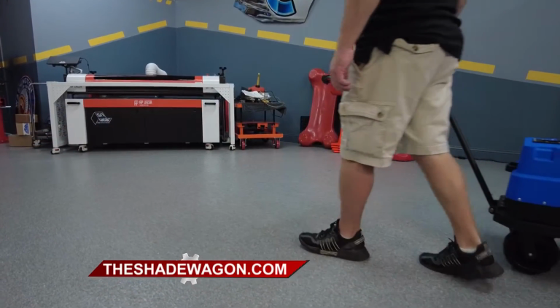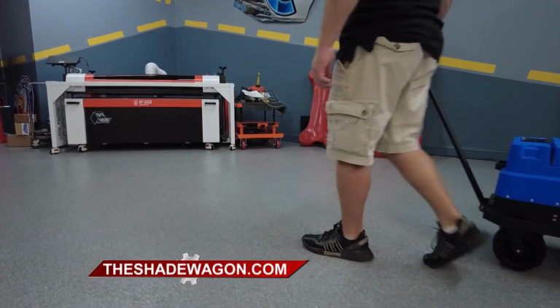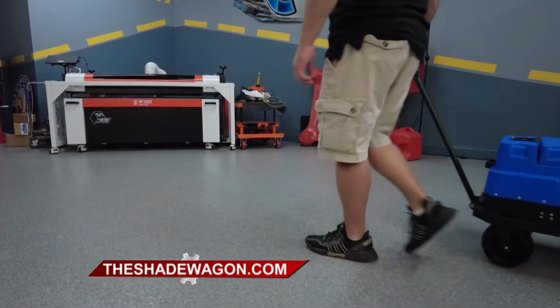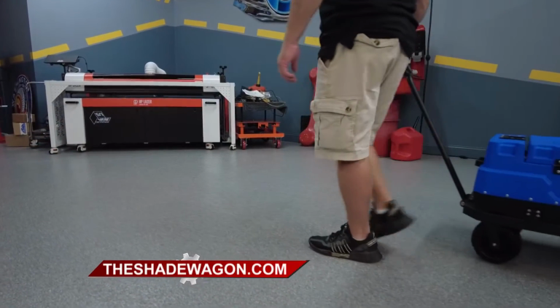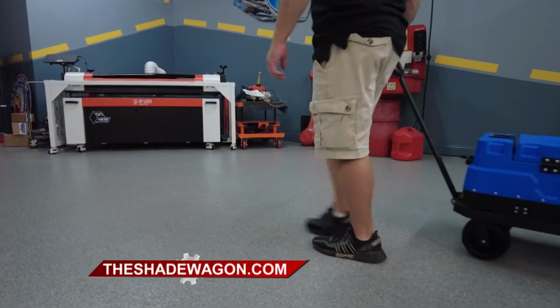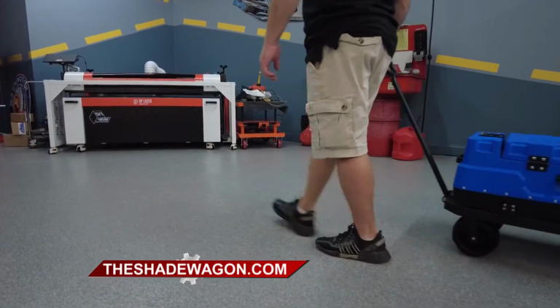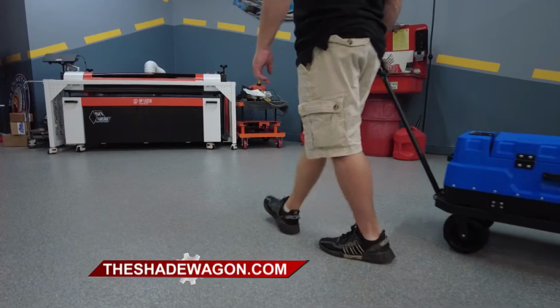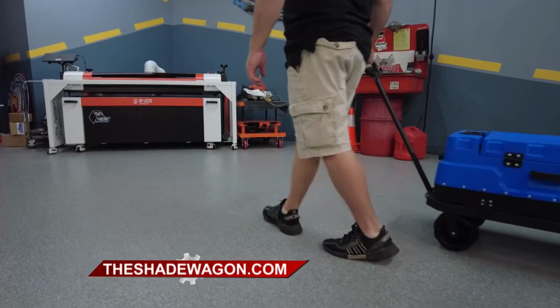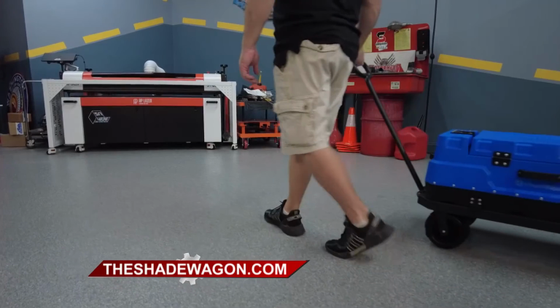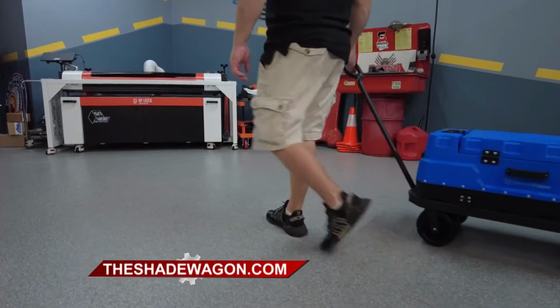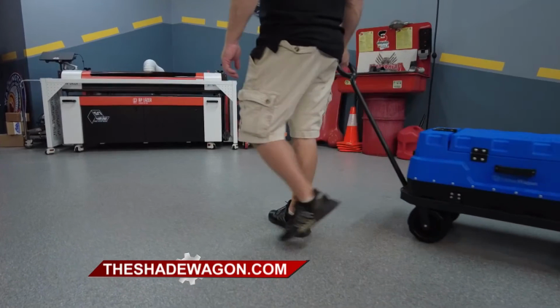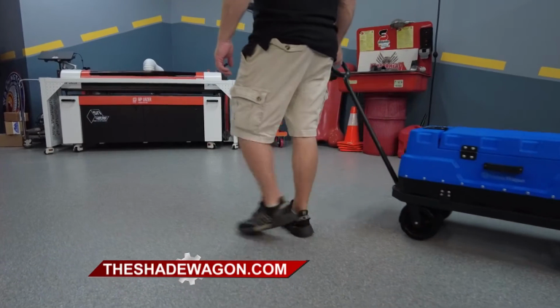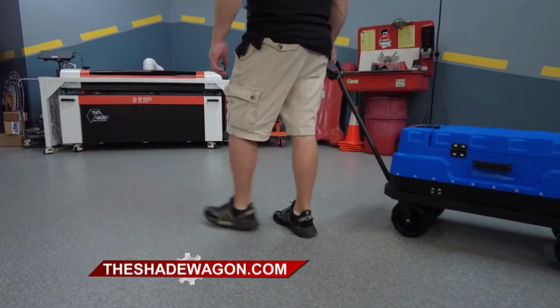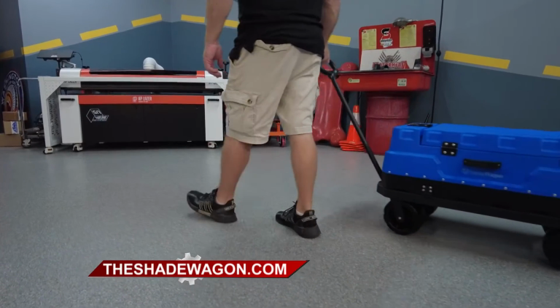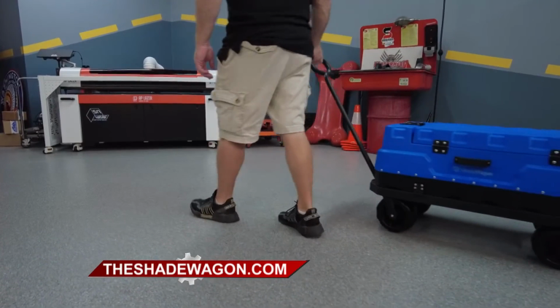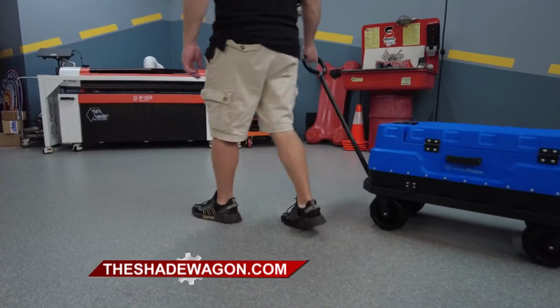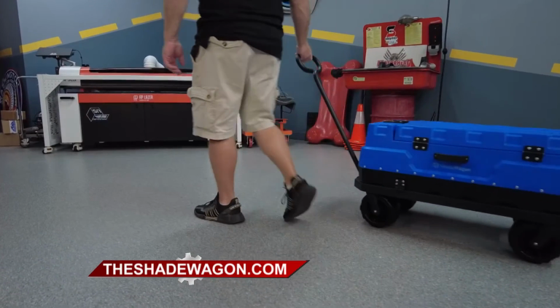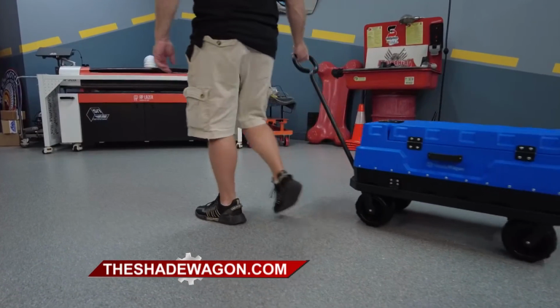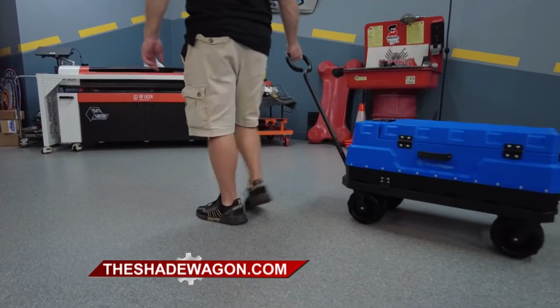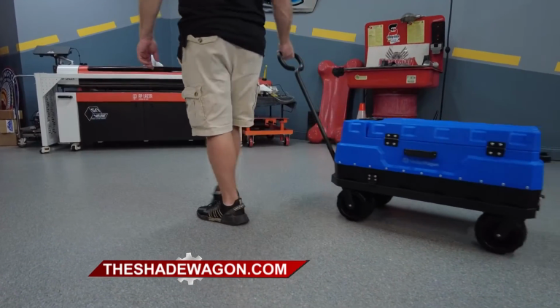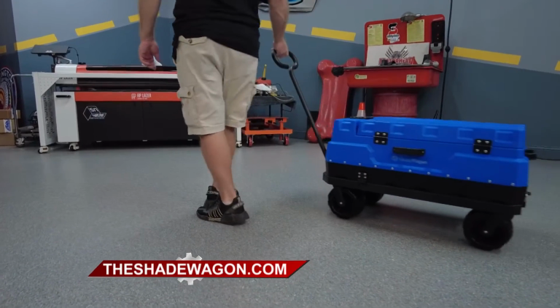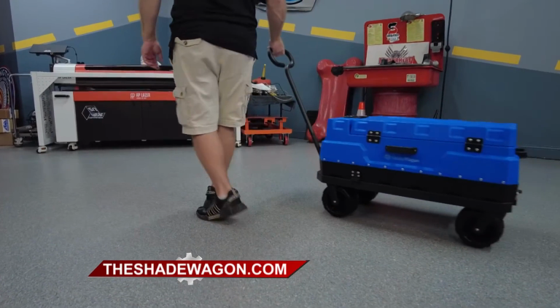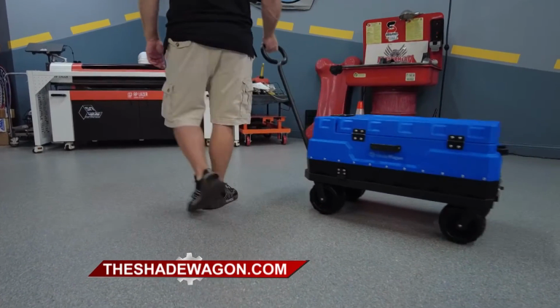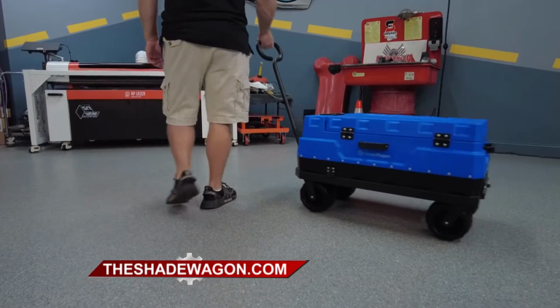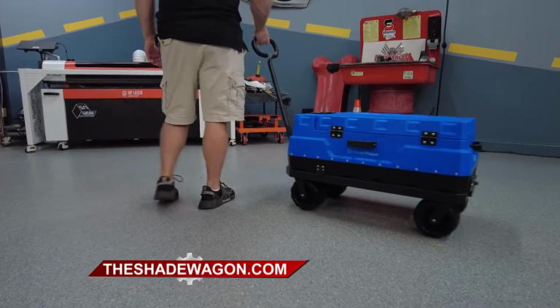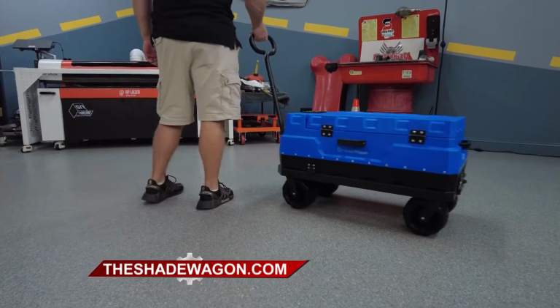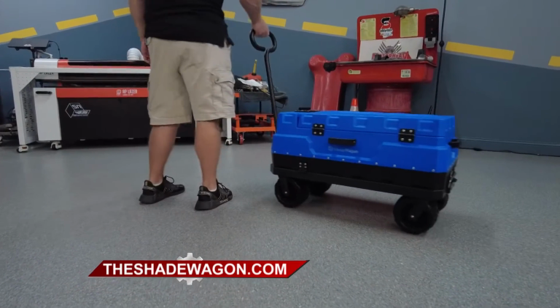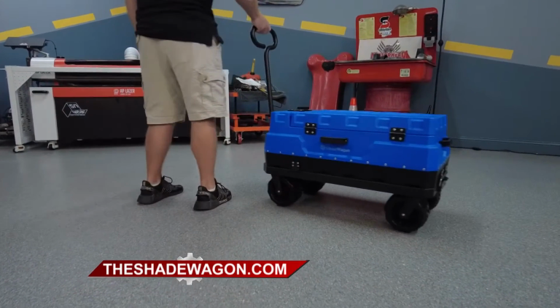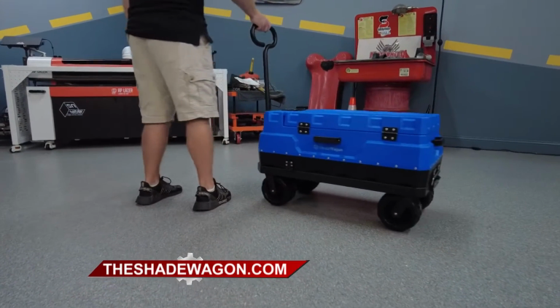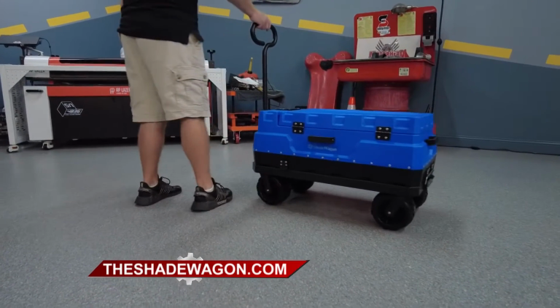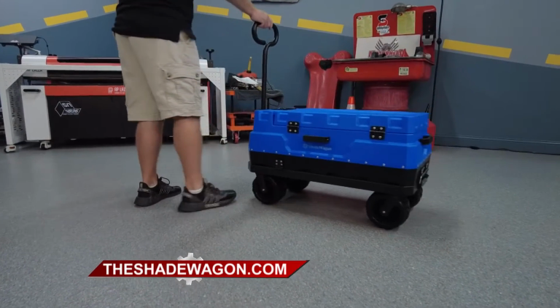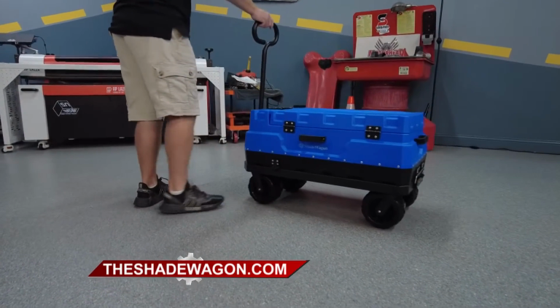You can throw shade wherever you go. Go undercover with the Shade Wagon.